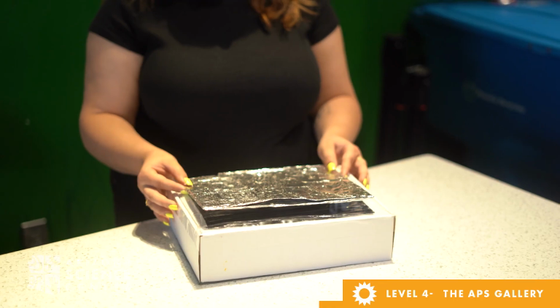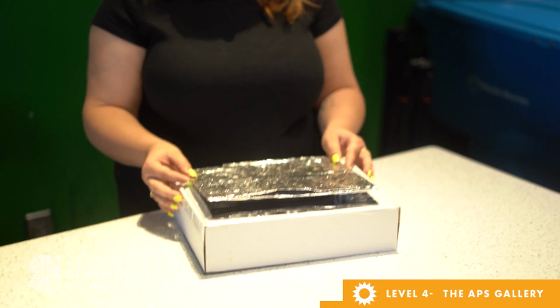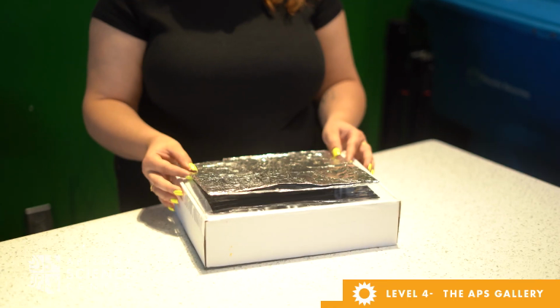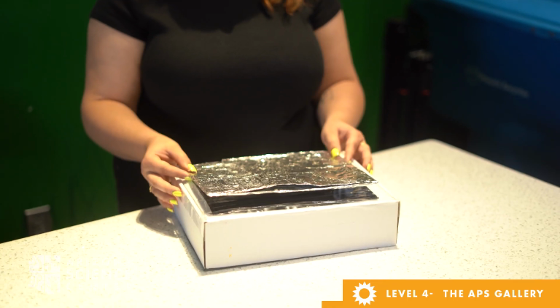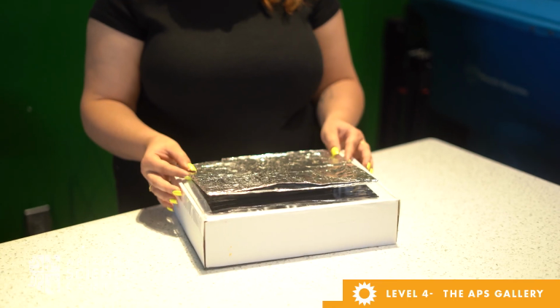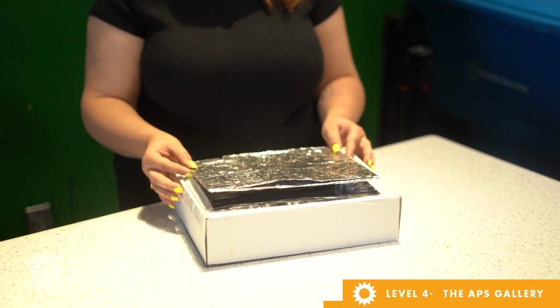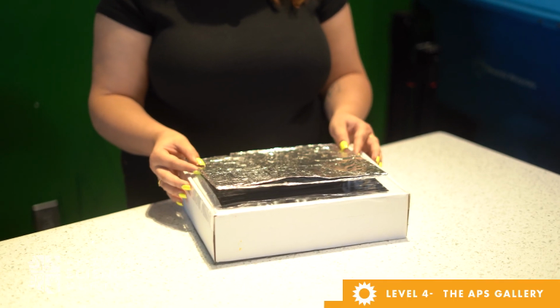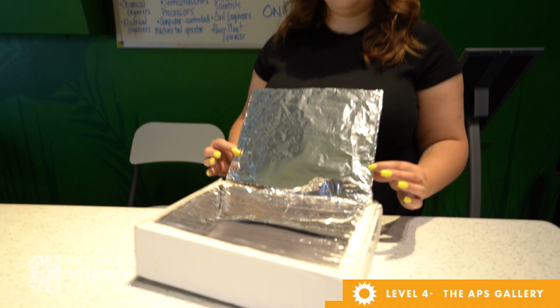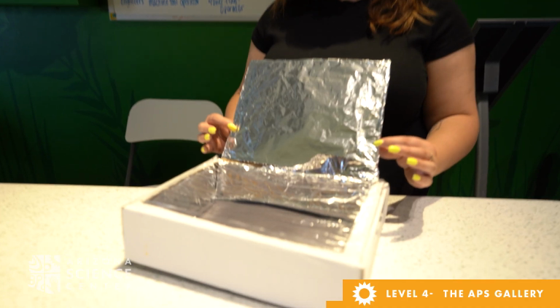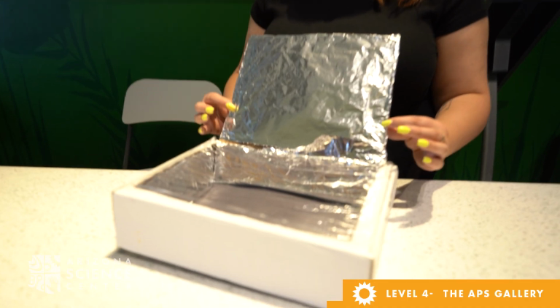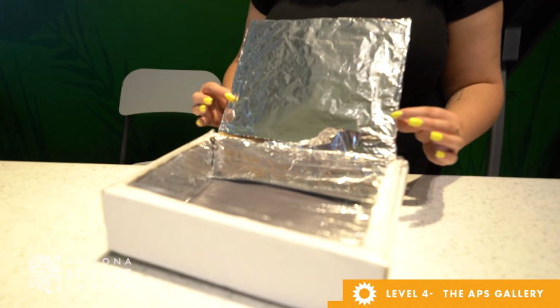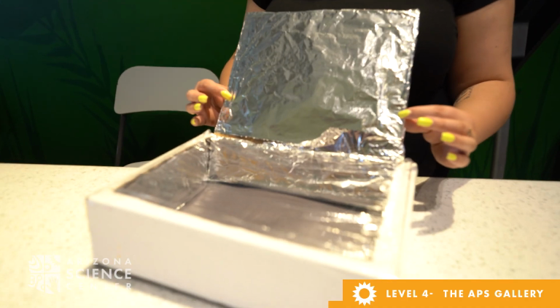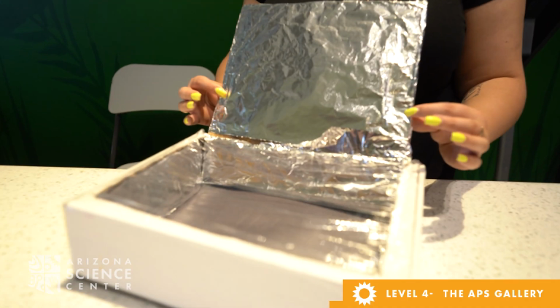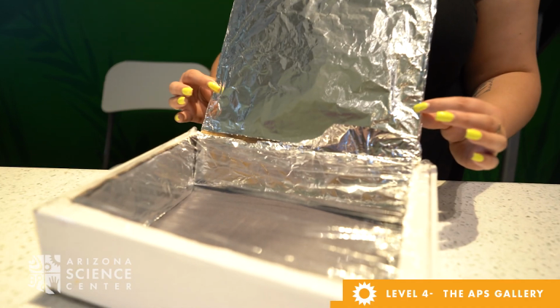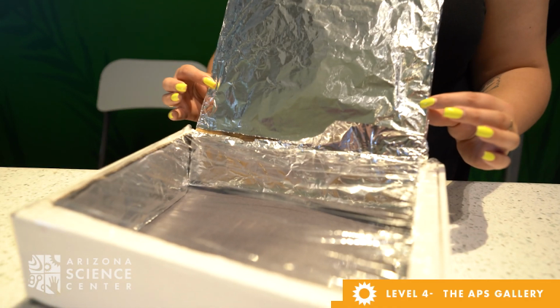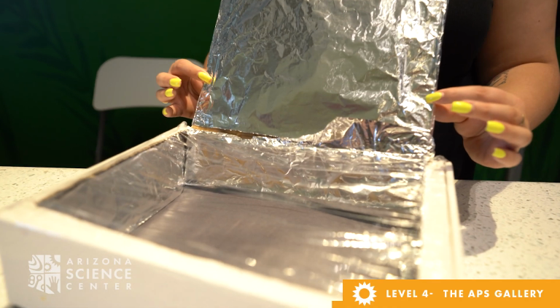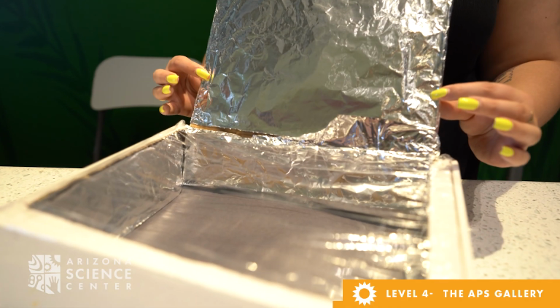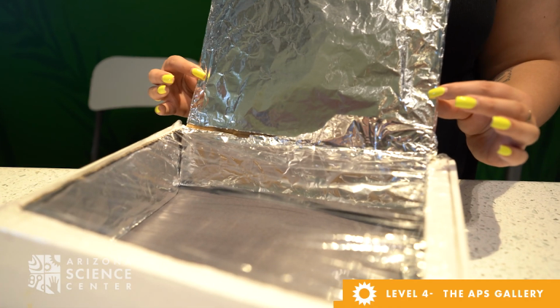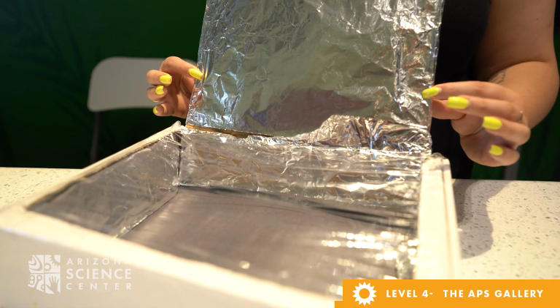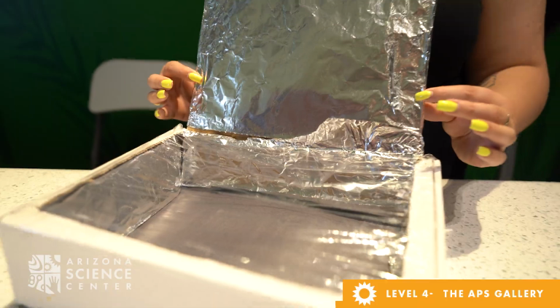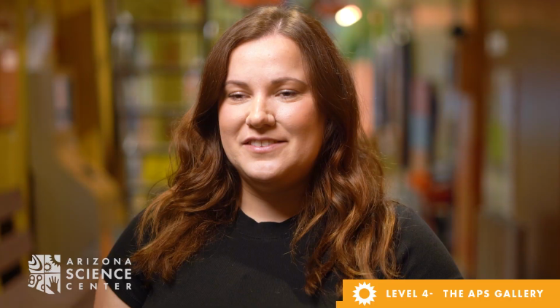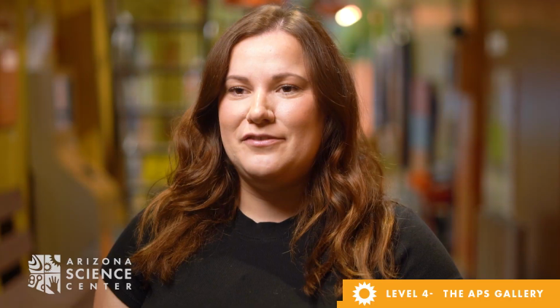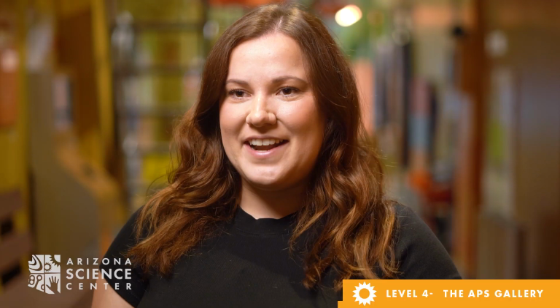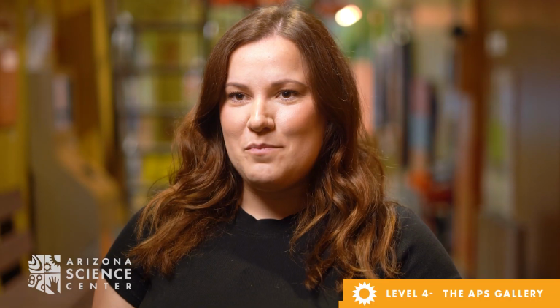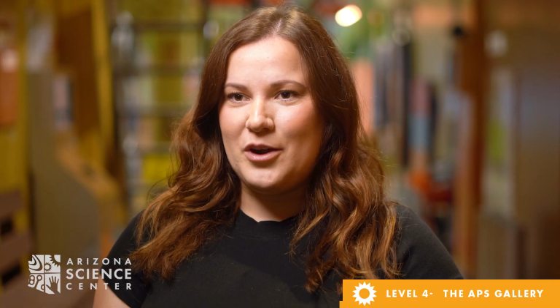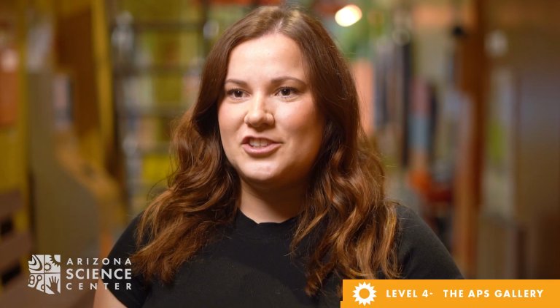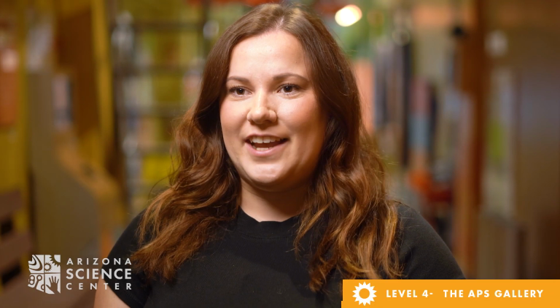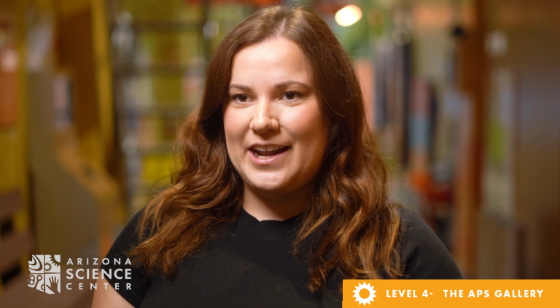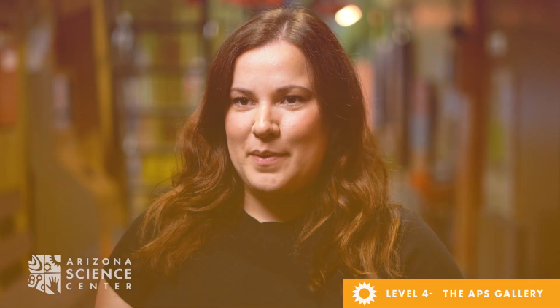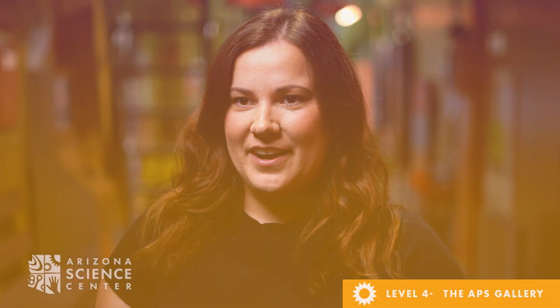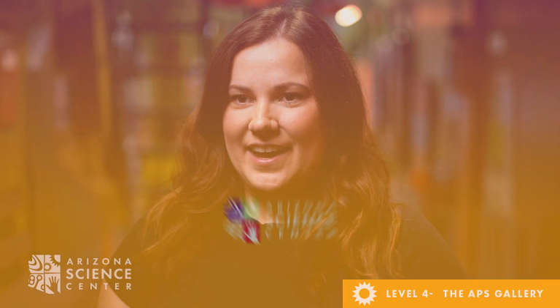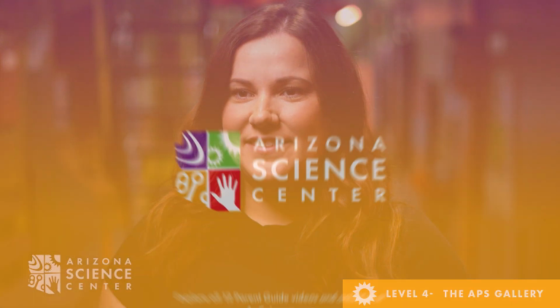To continue learning at home, consider building a solar oven. To find out more, check out our parent guides.